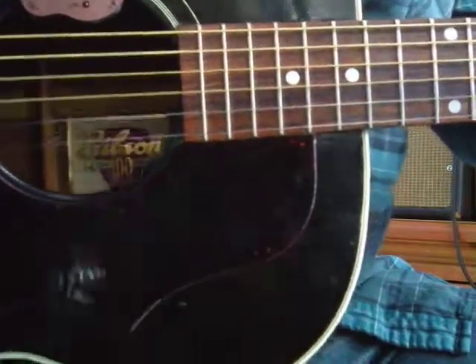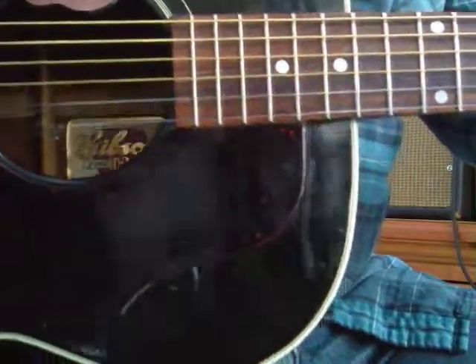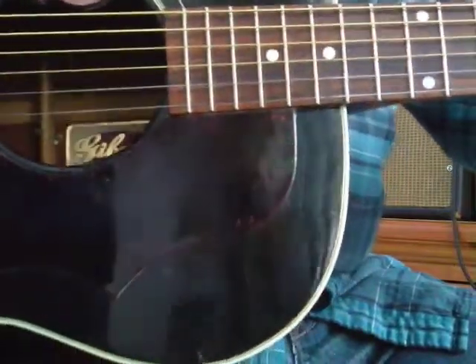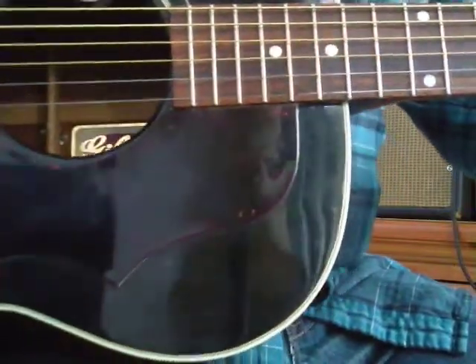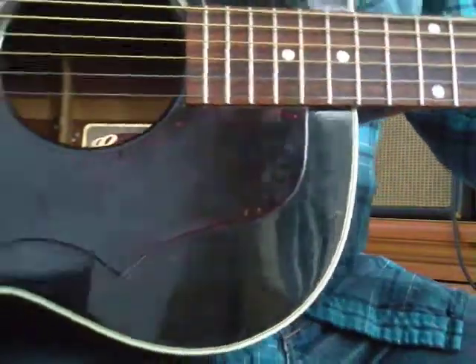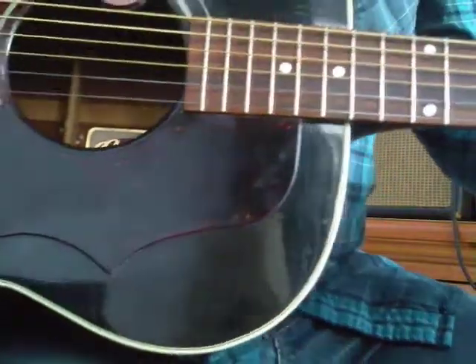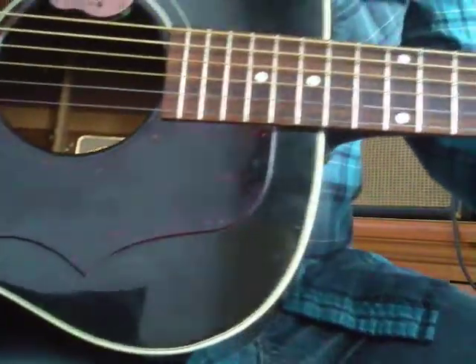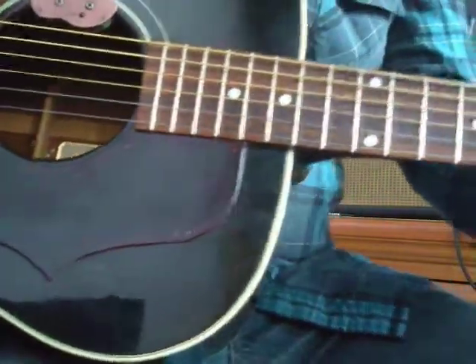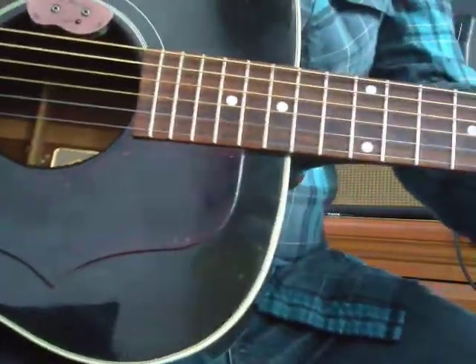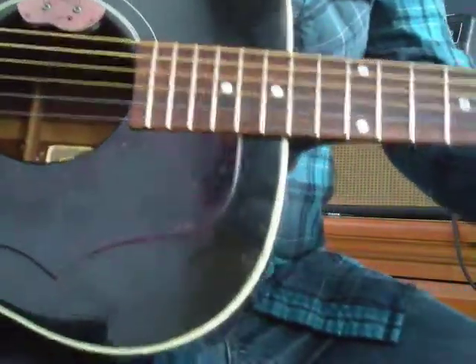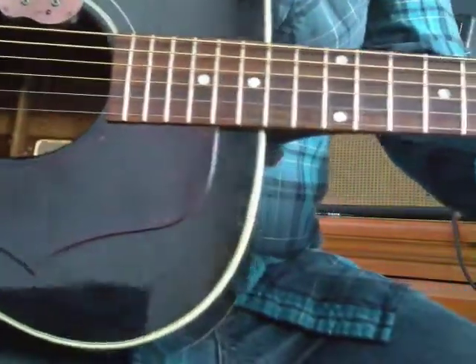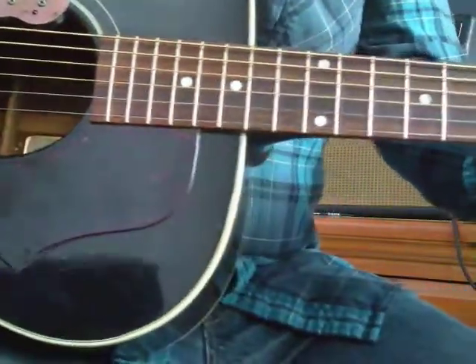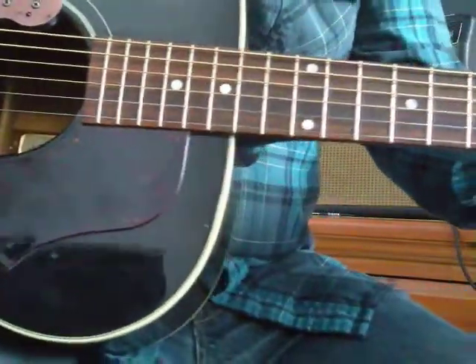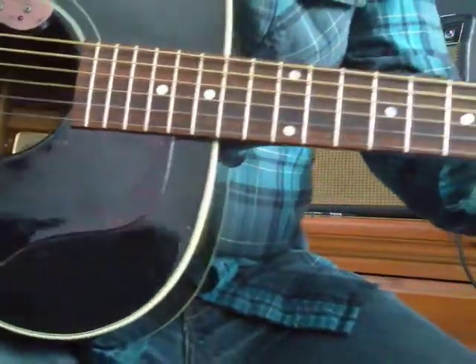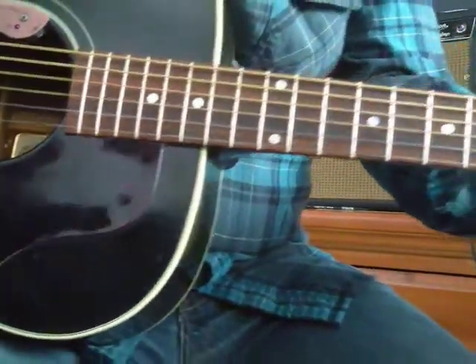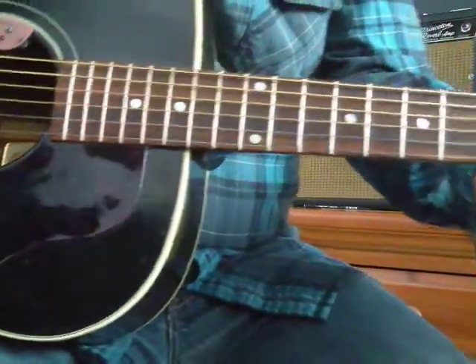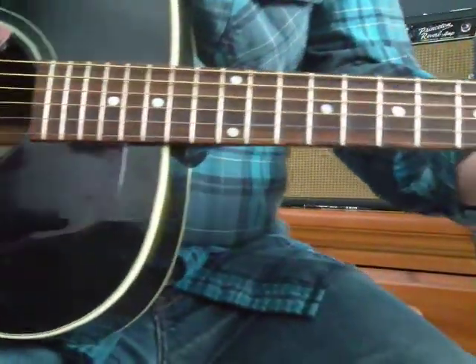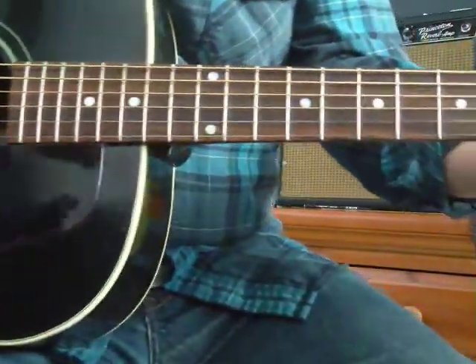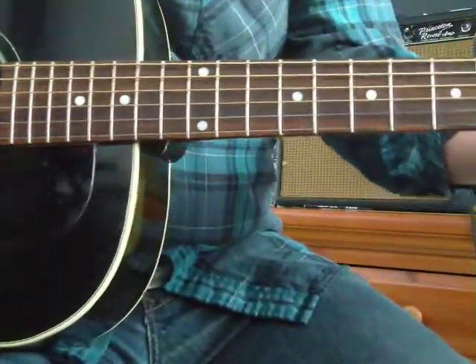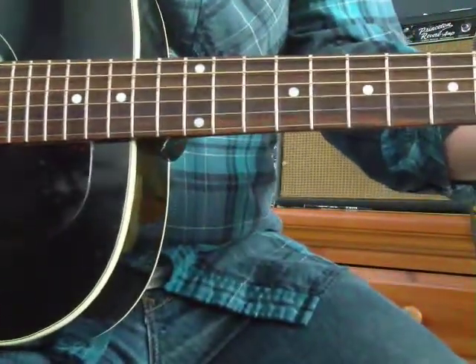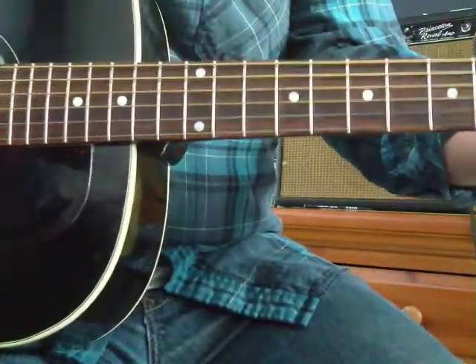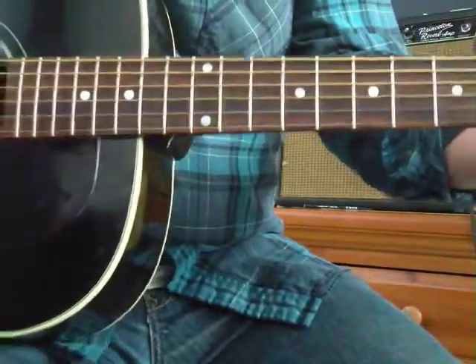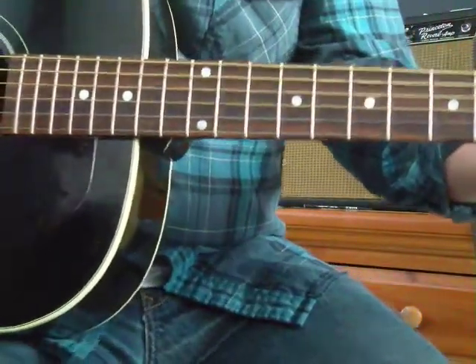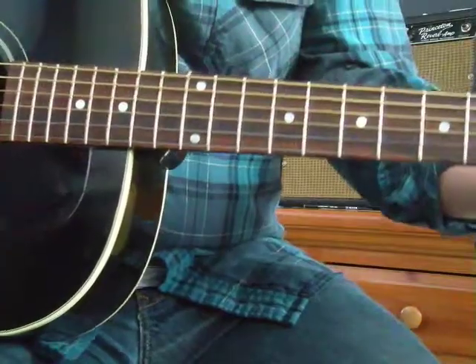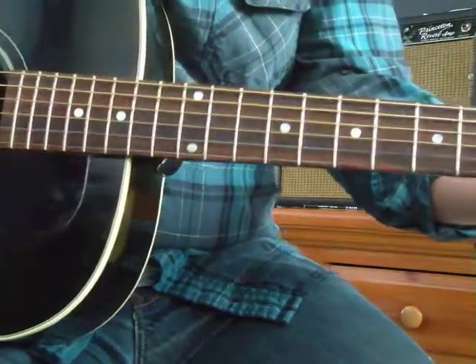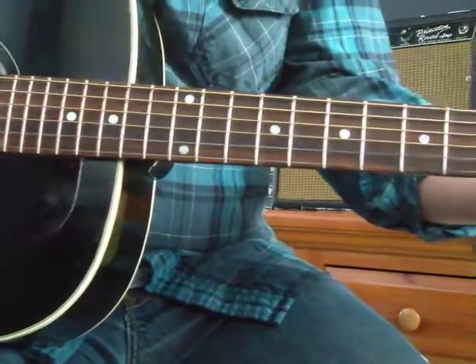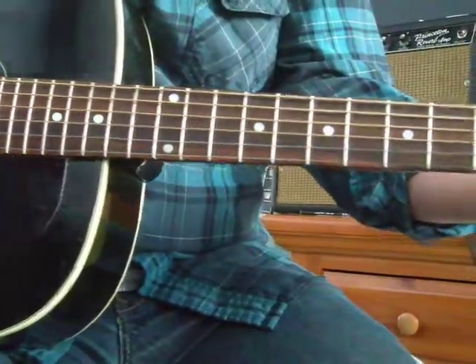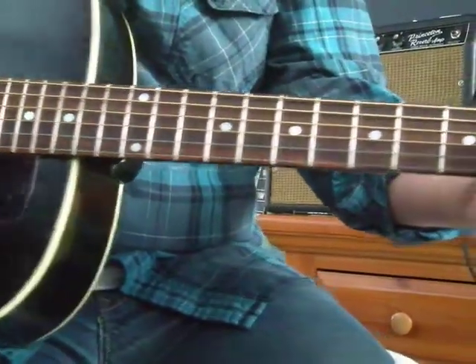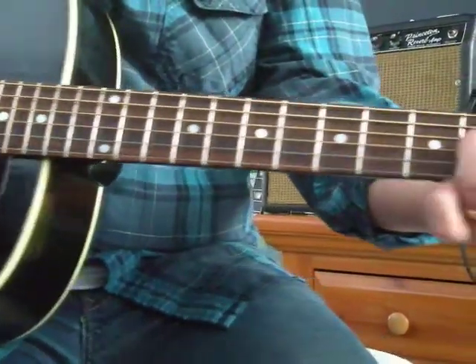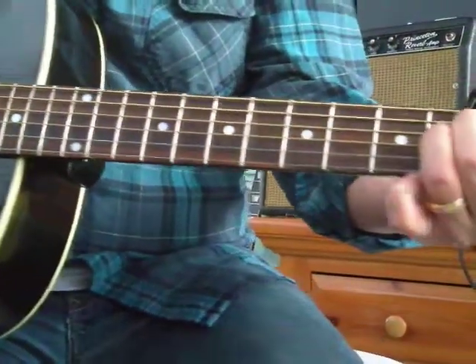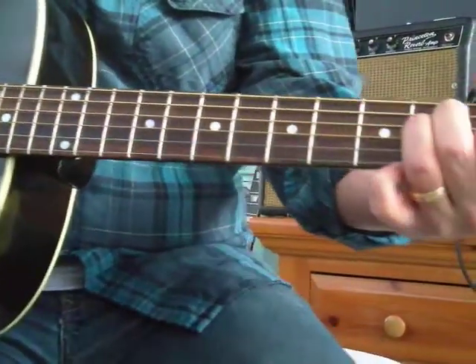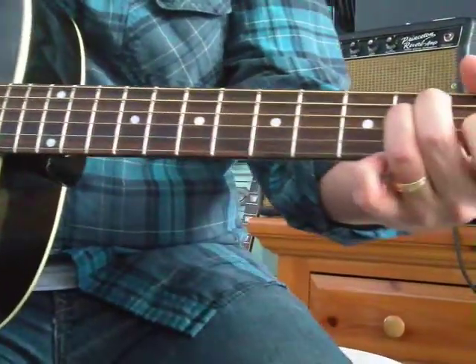We've recently looked at some major chords and dominant seventh chords. Now let's do minor.